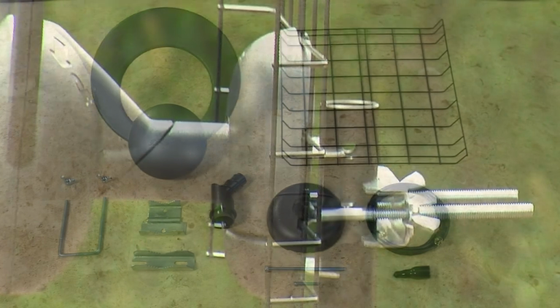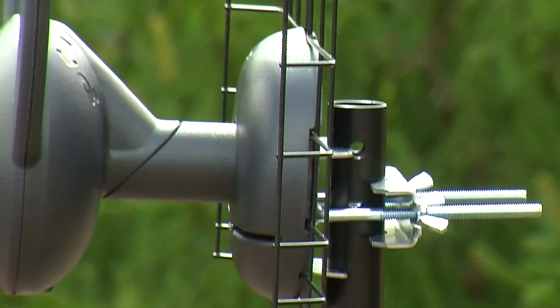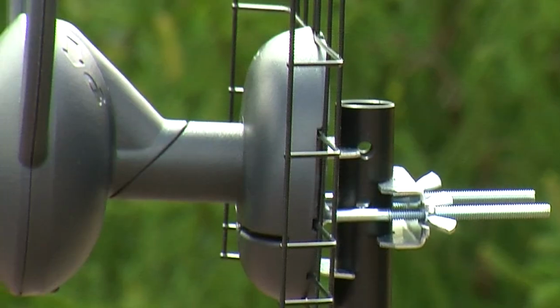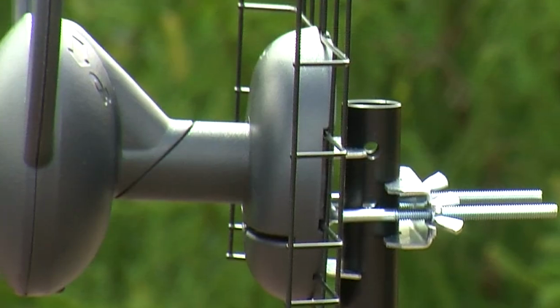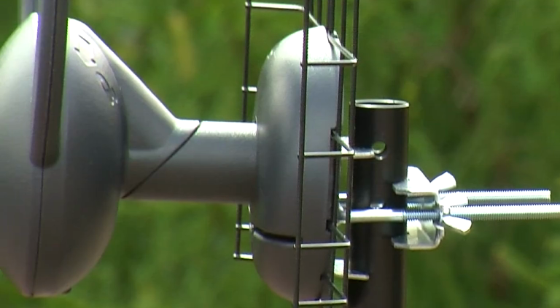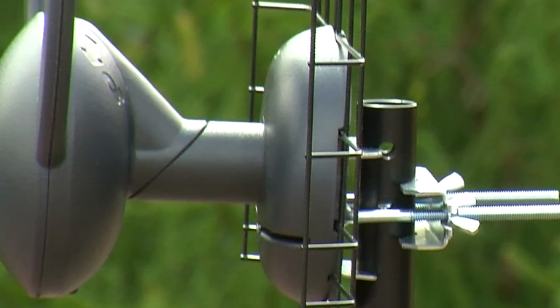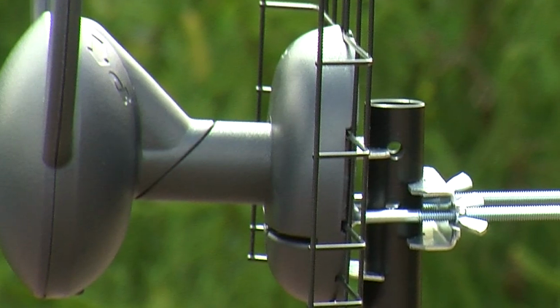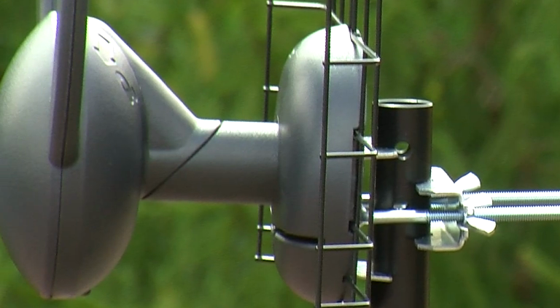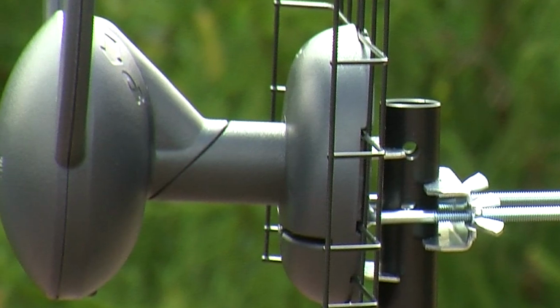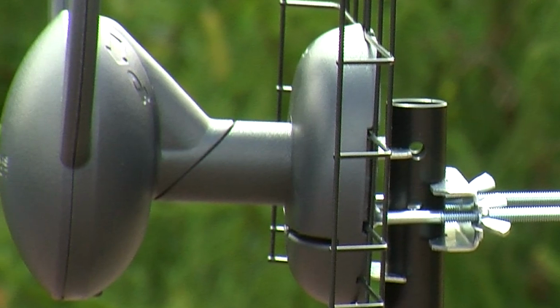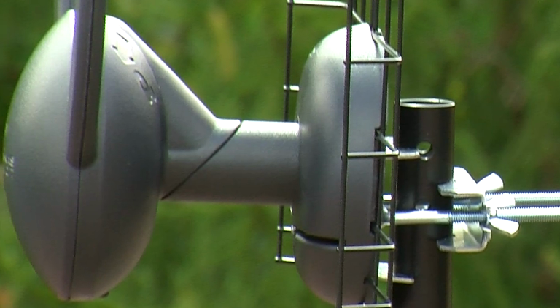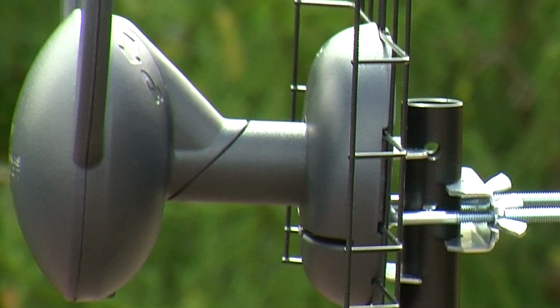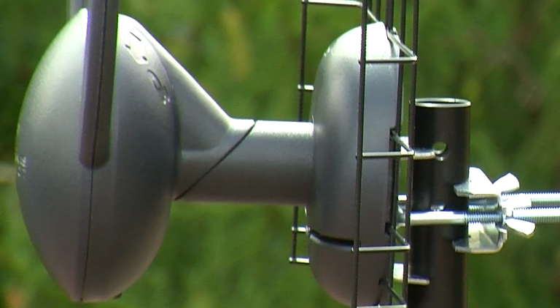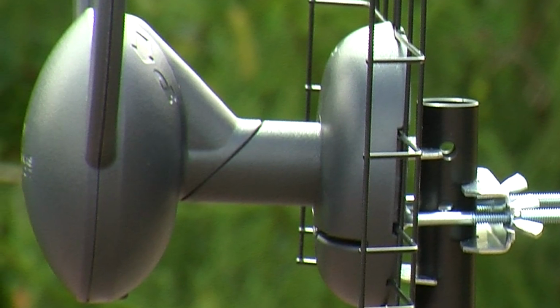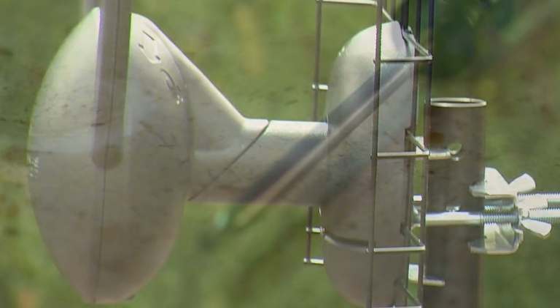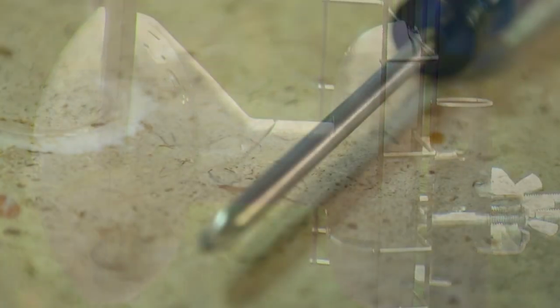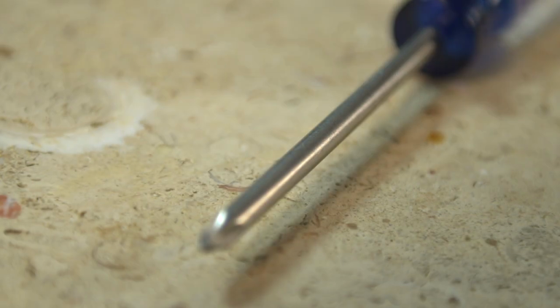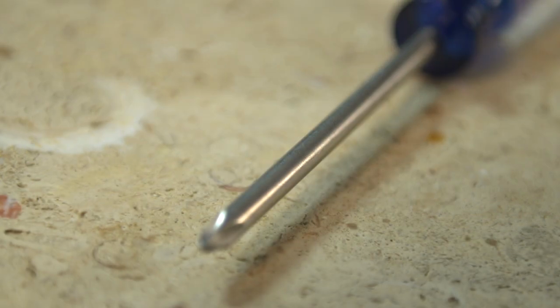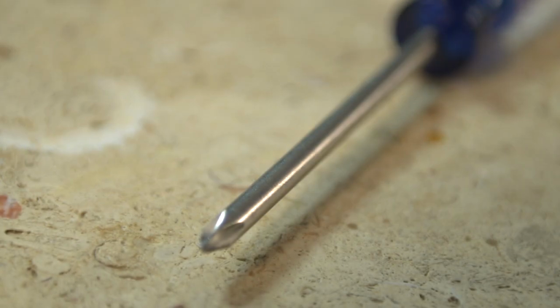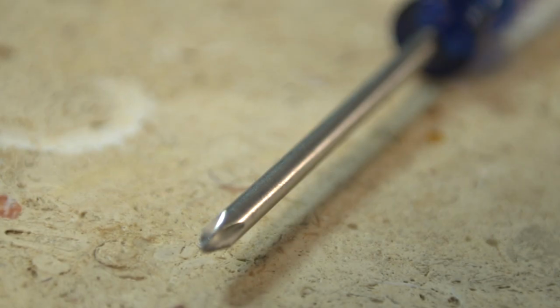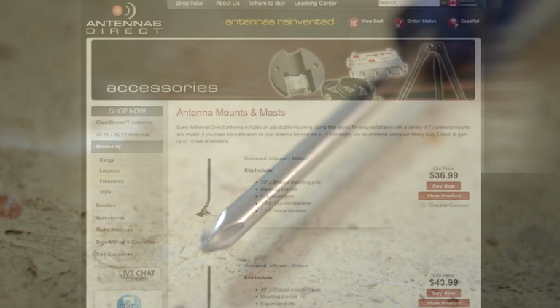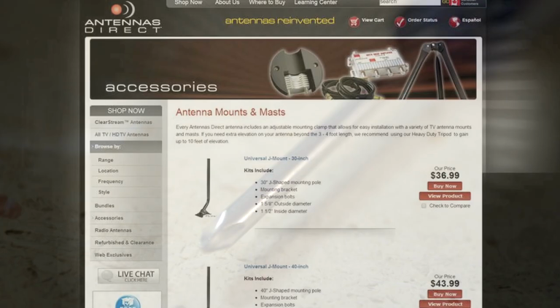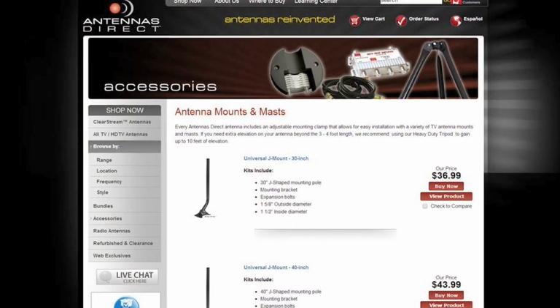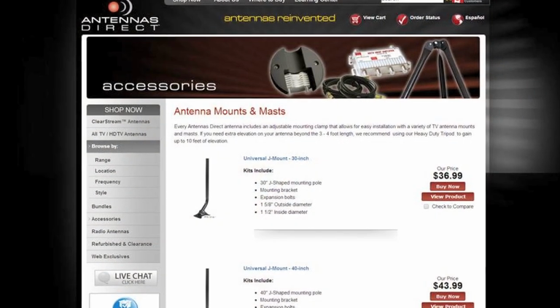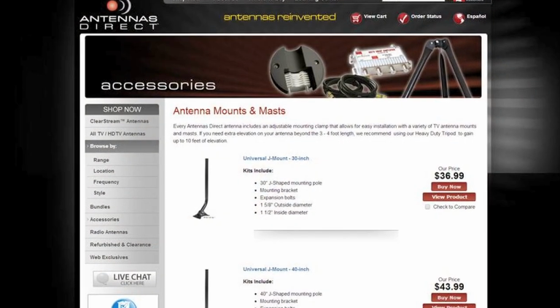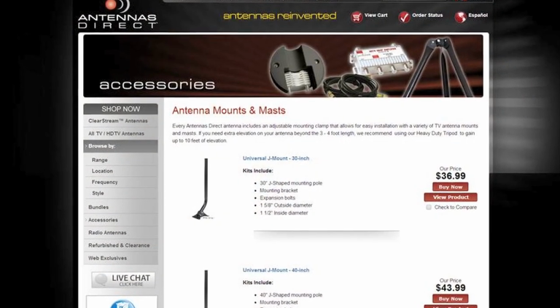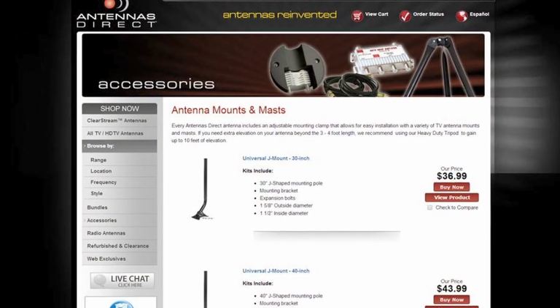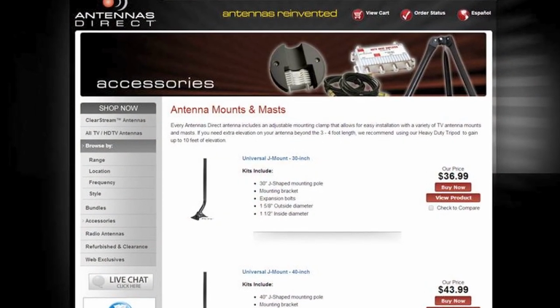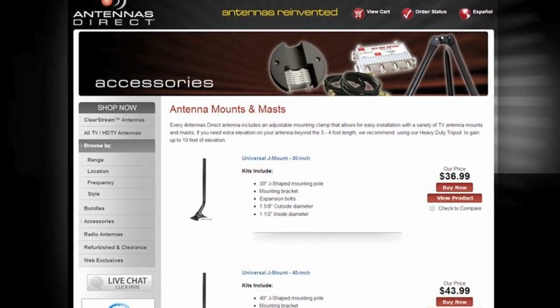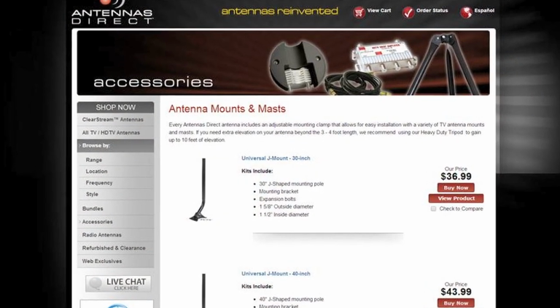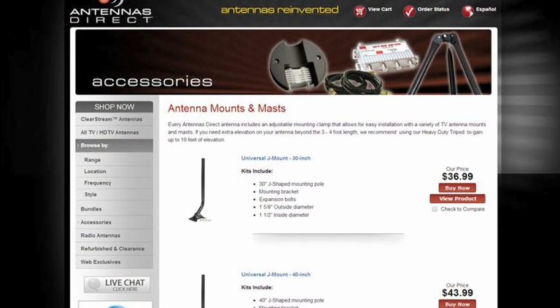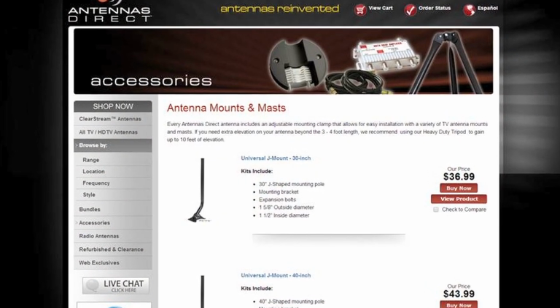Today we will focus on exterior installation. You will need a Phillips head screwdriver and a mast, available at antennasdirect.com.